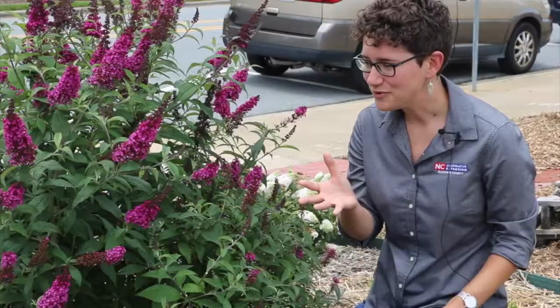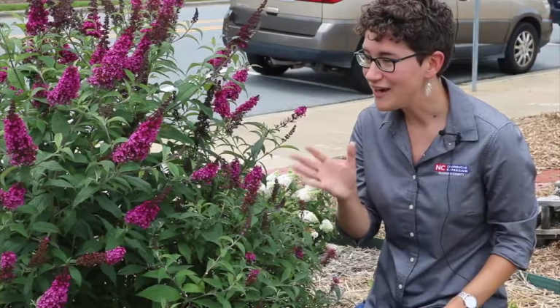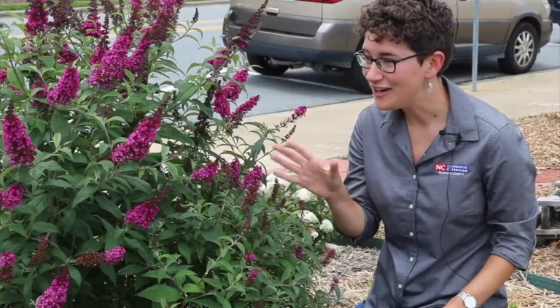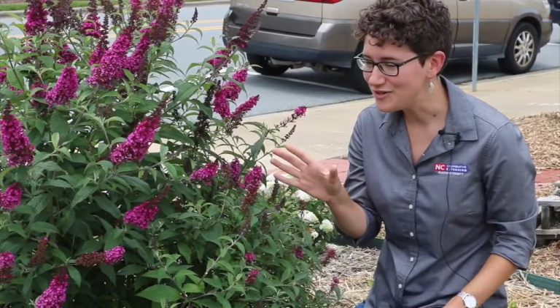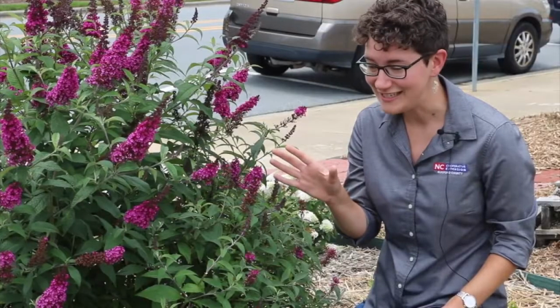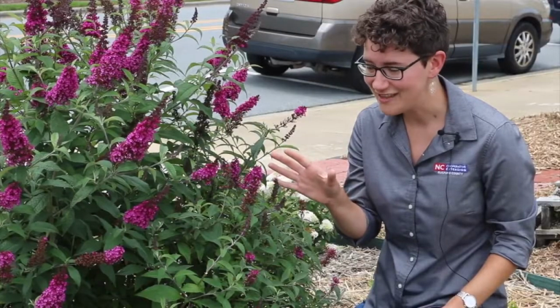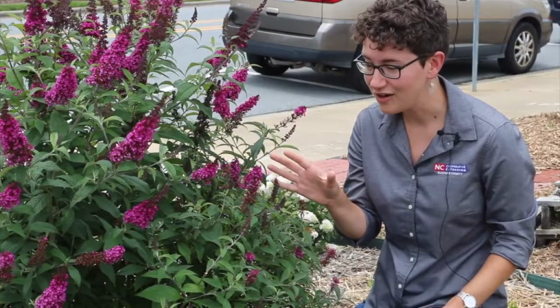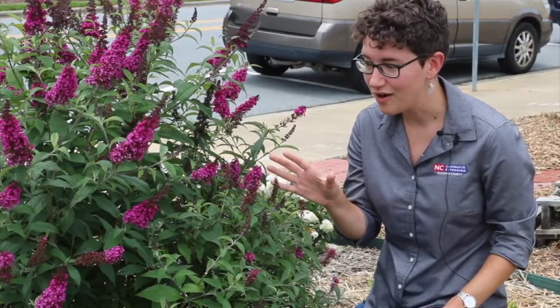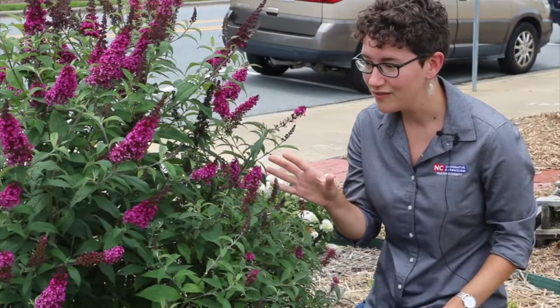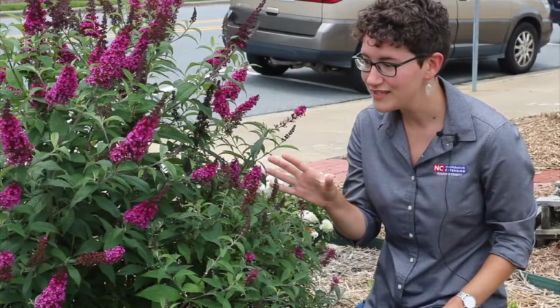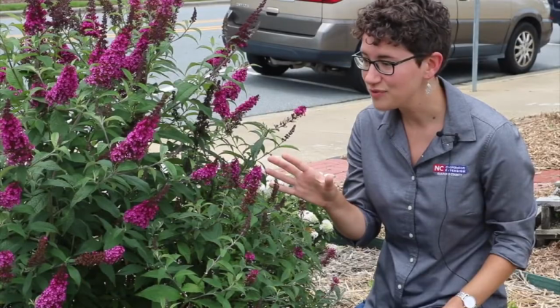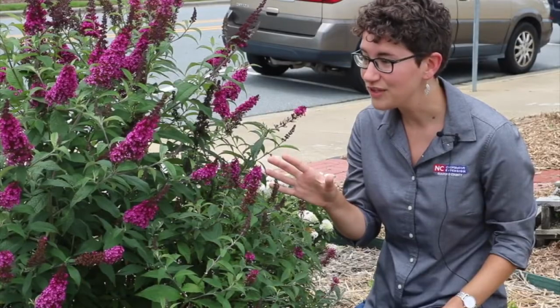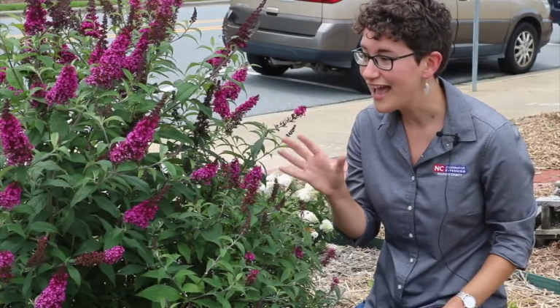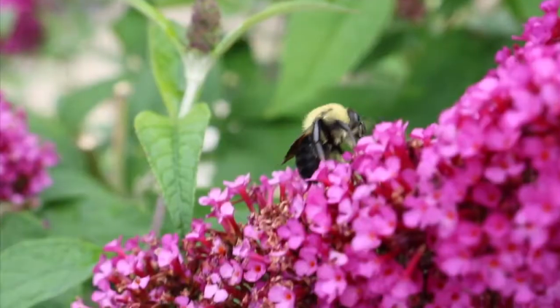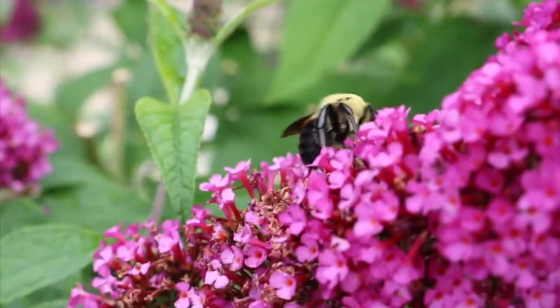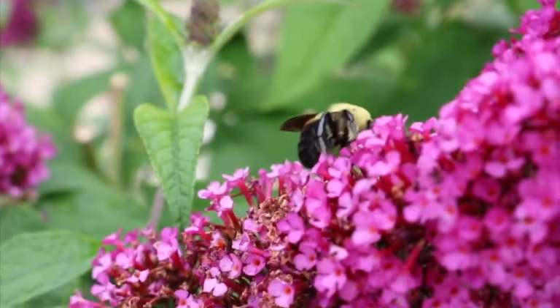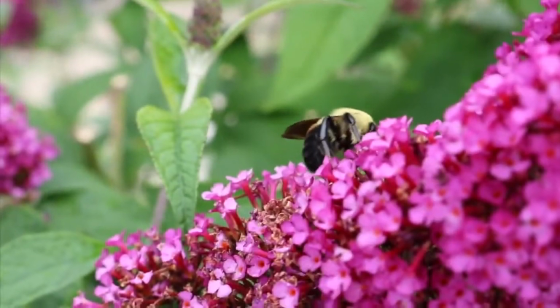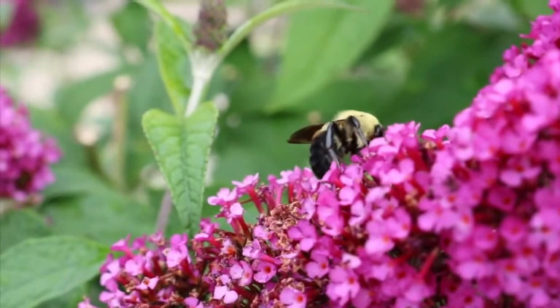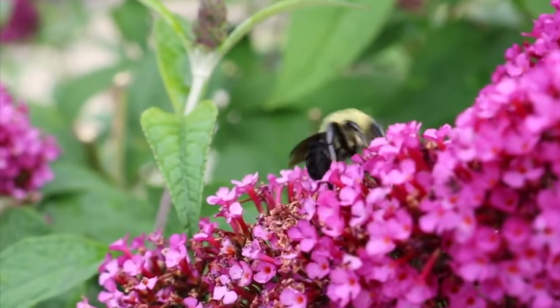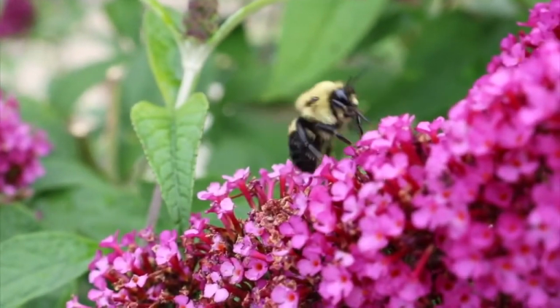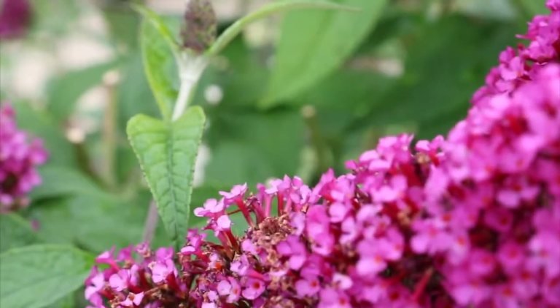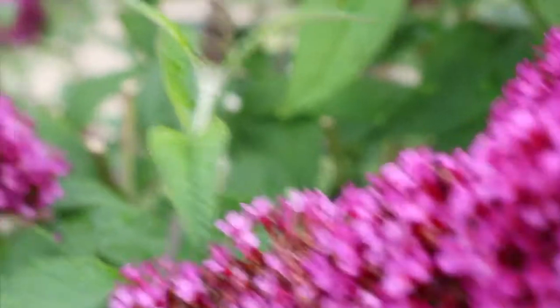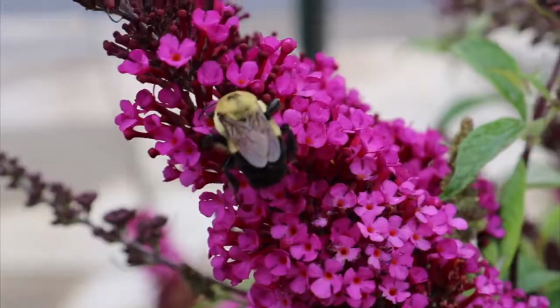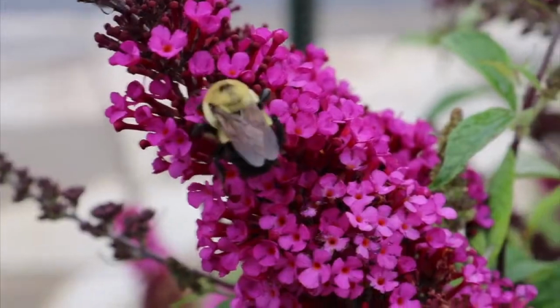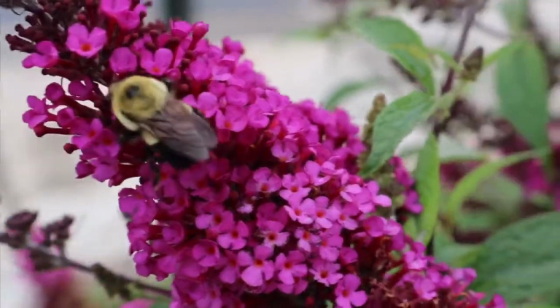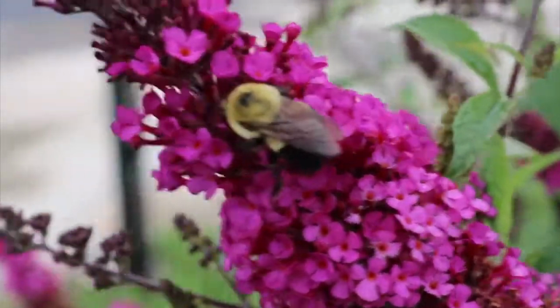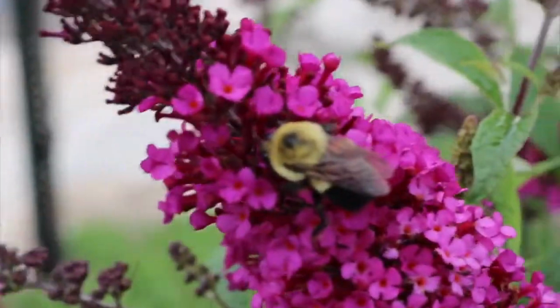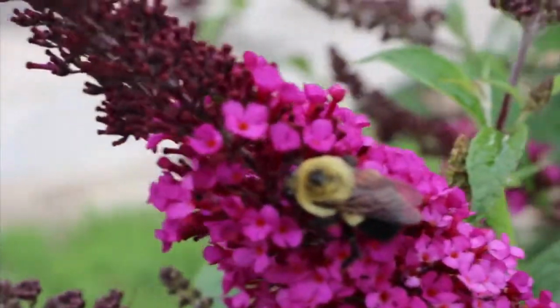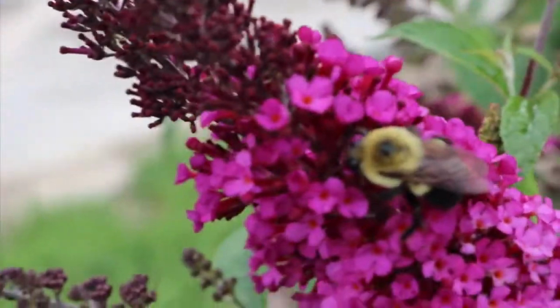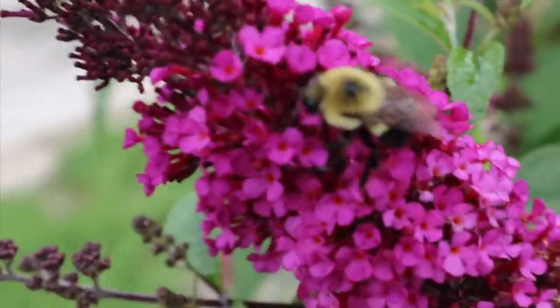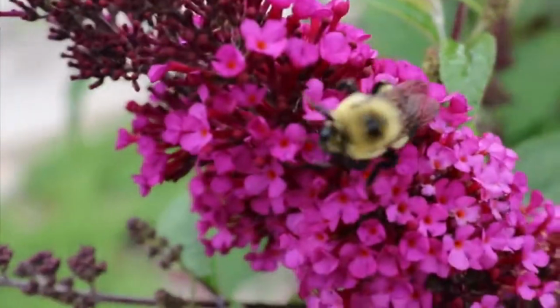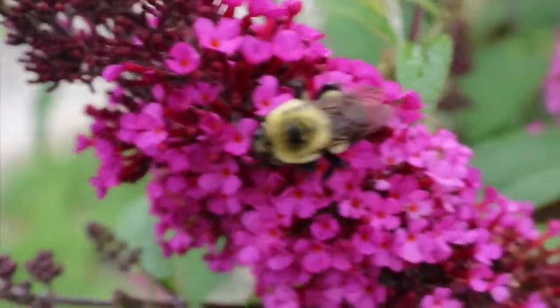Right here you can see that this is a really active butterfly bush, and that bees are coming all the time.